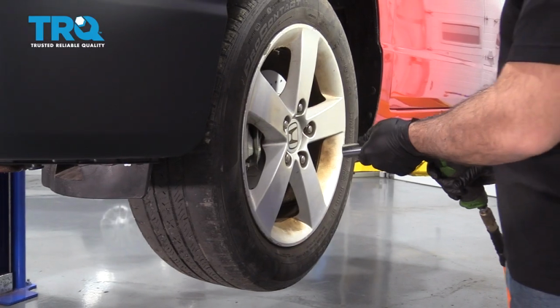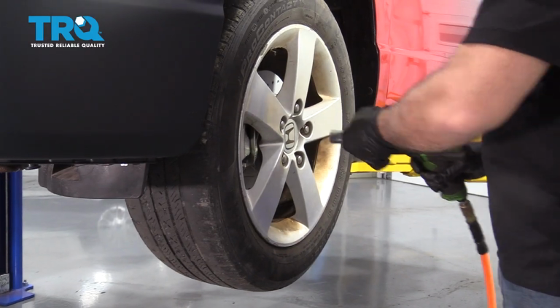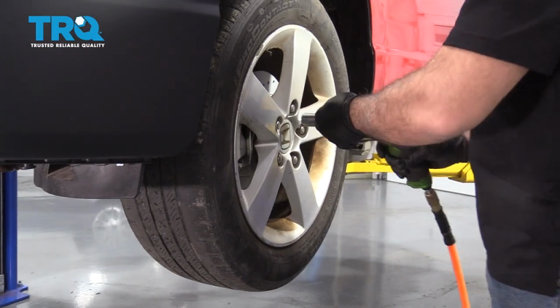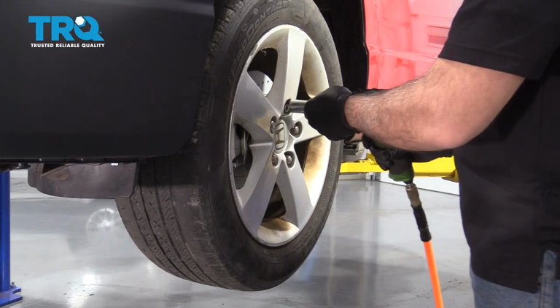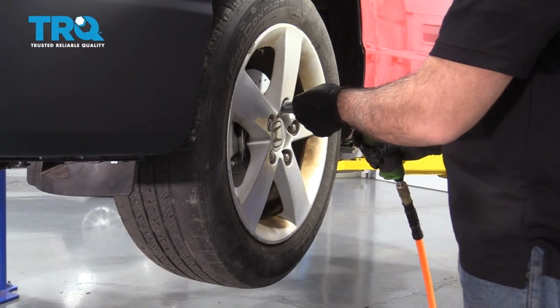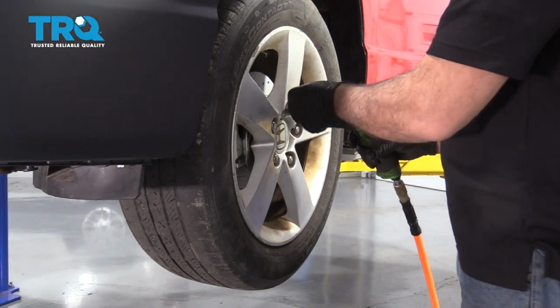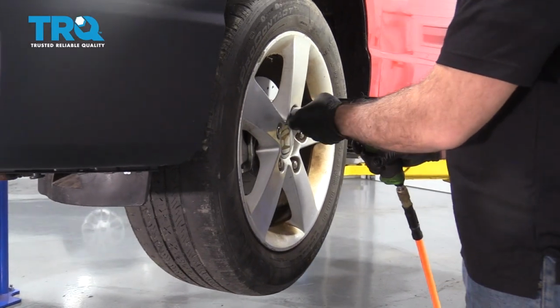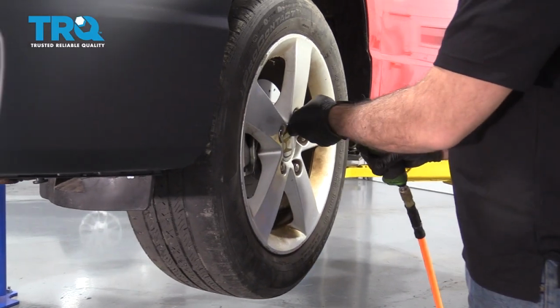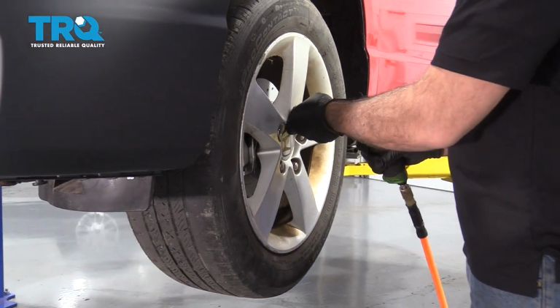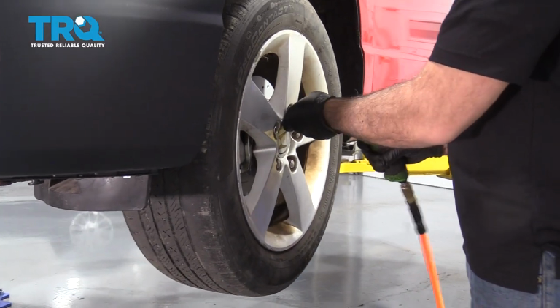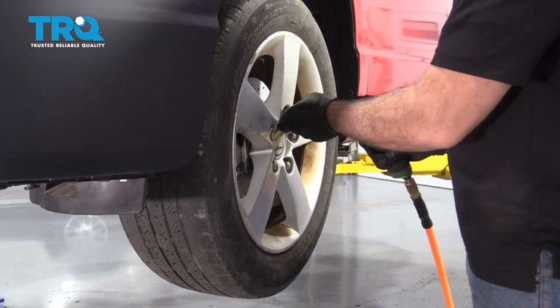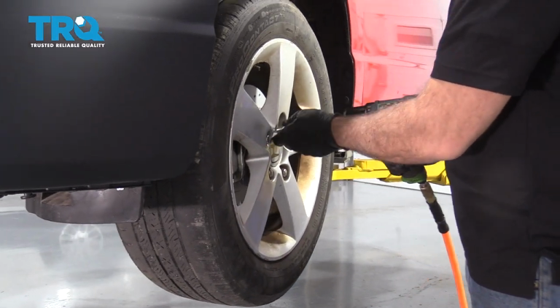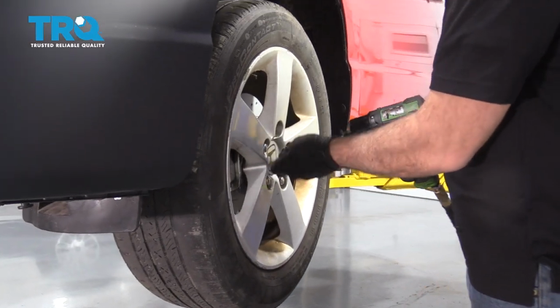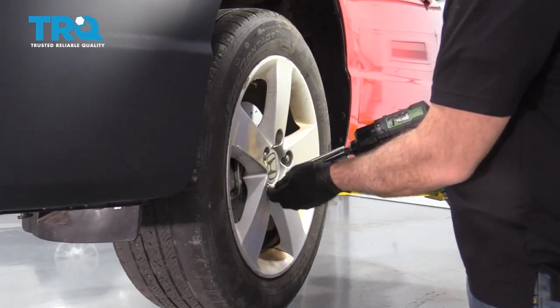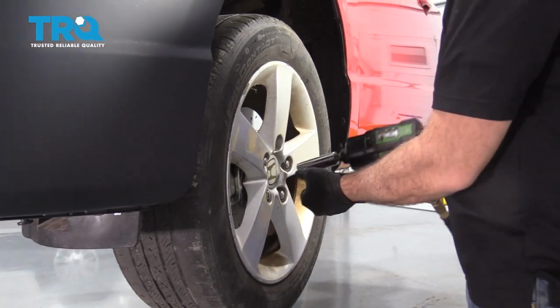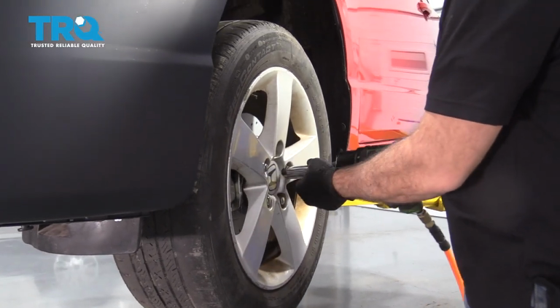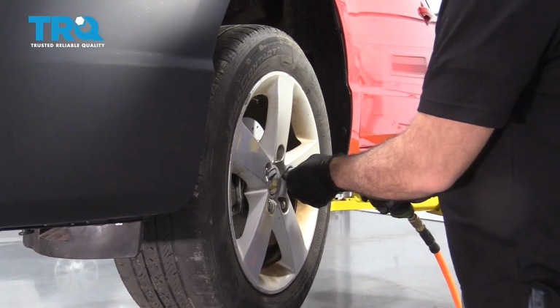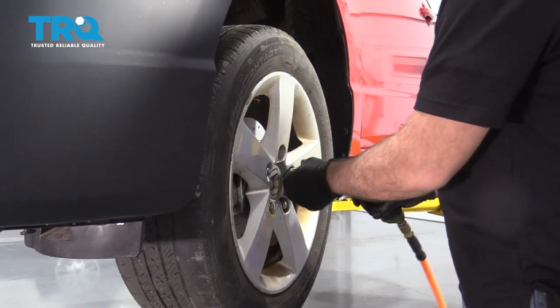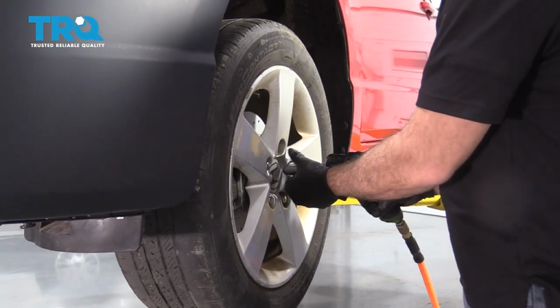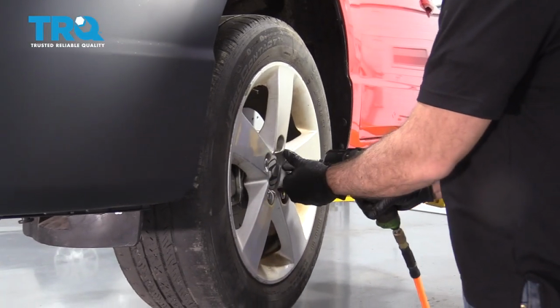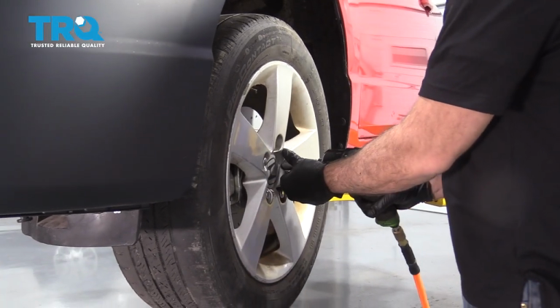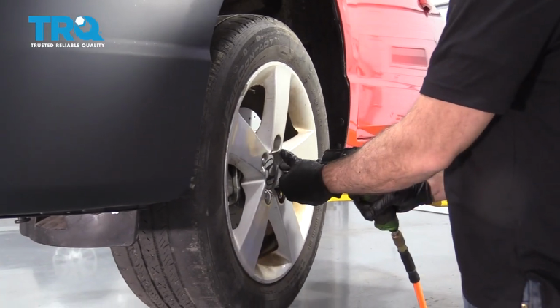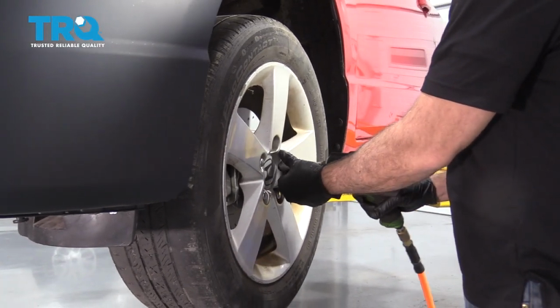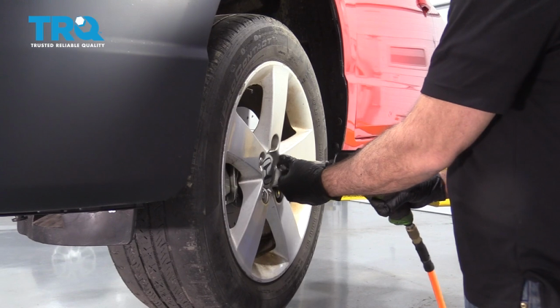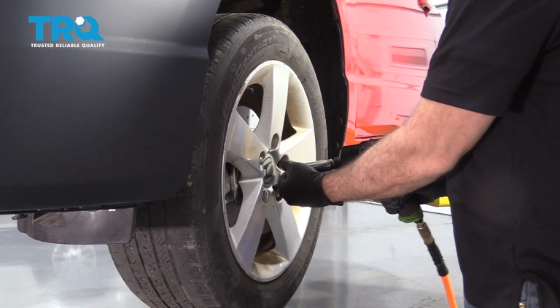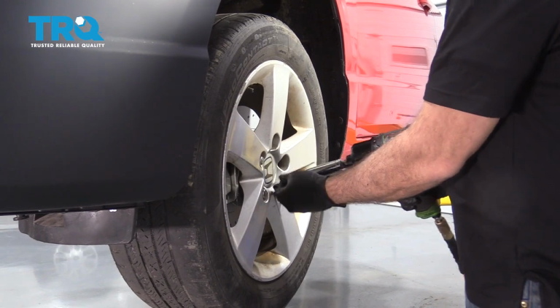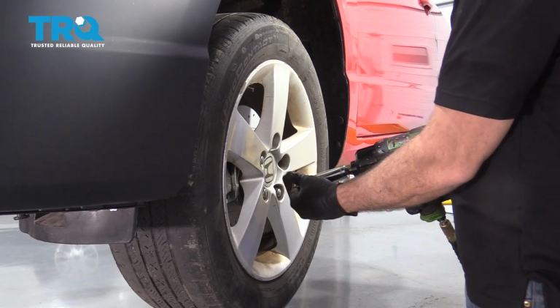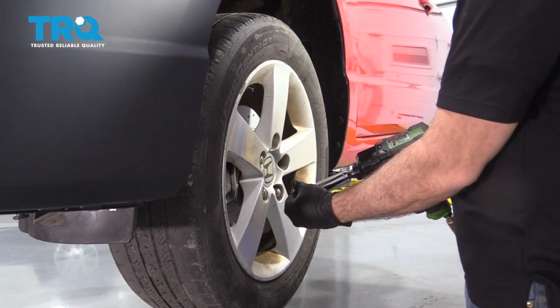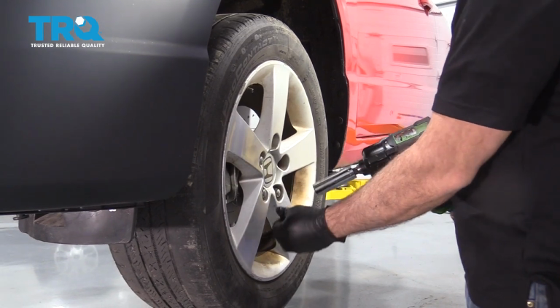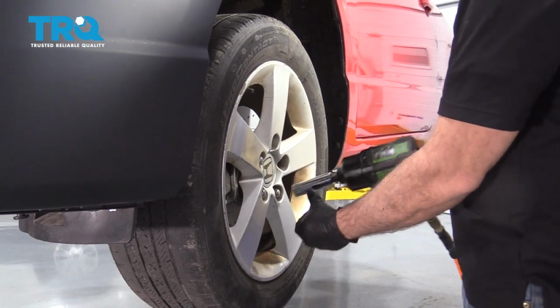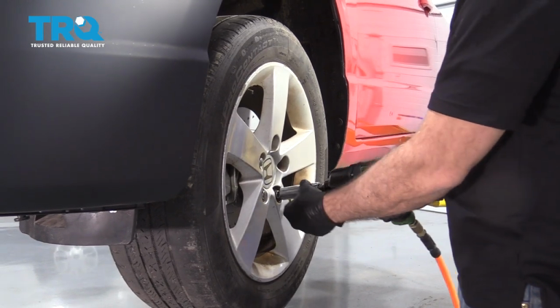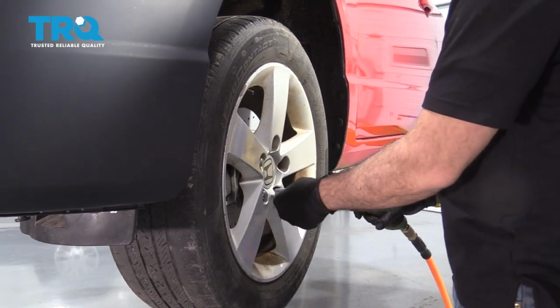I'll go ahead and remove these lug nuts and get the wheel pulled off.